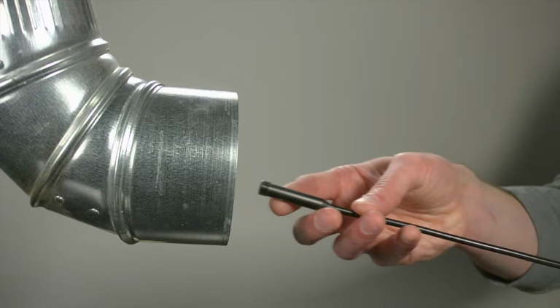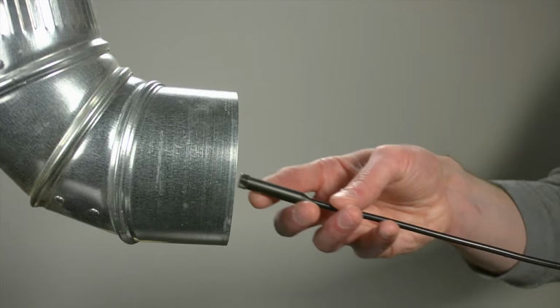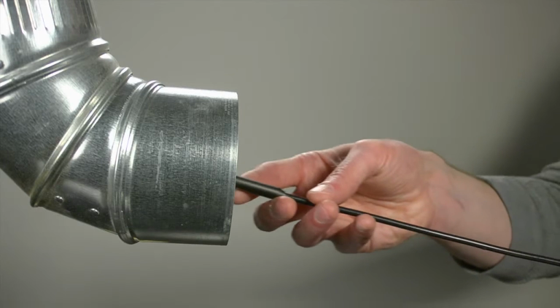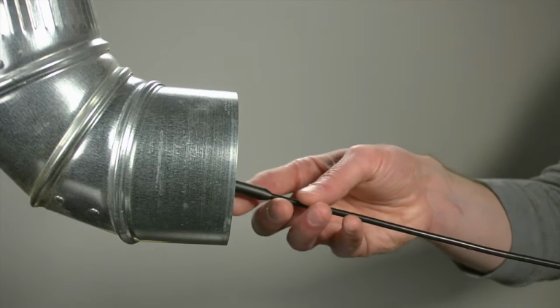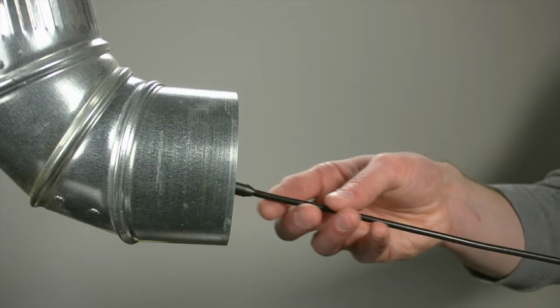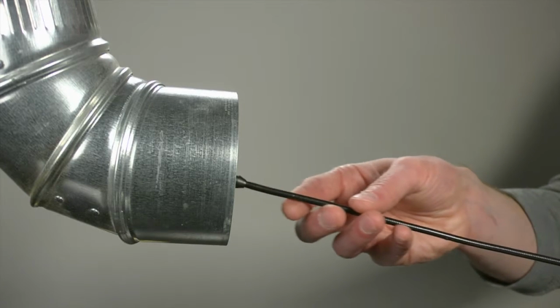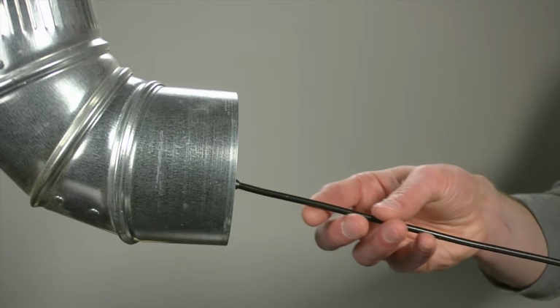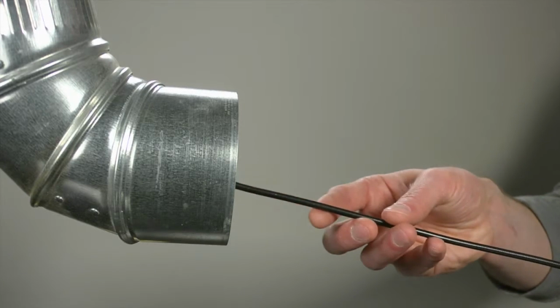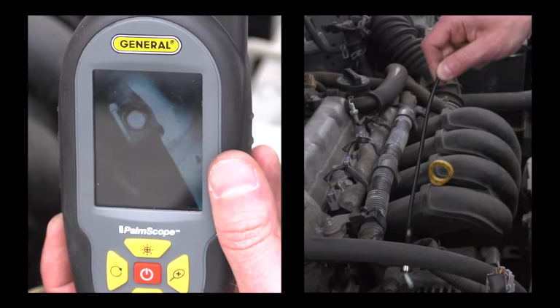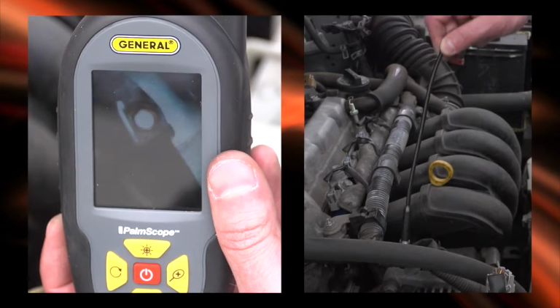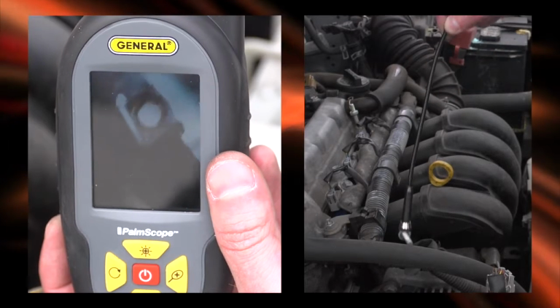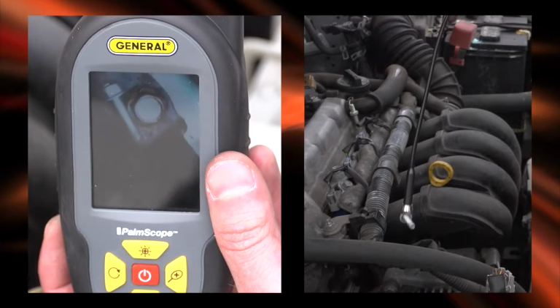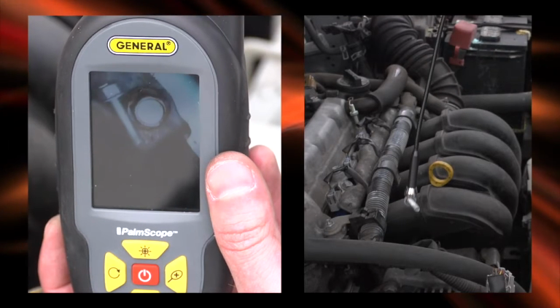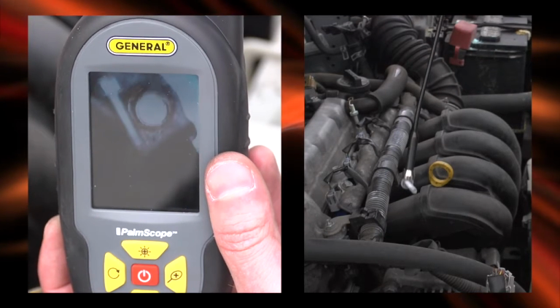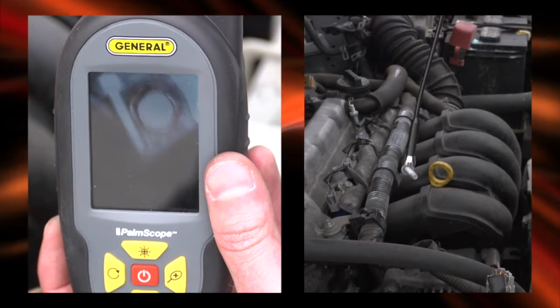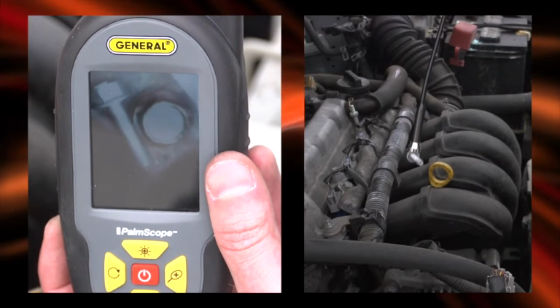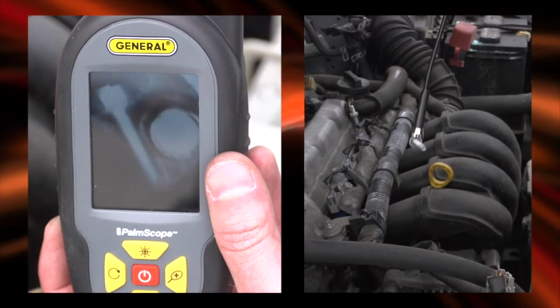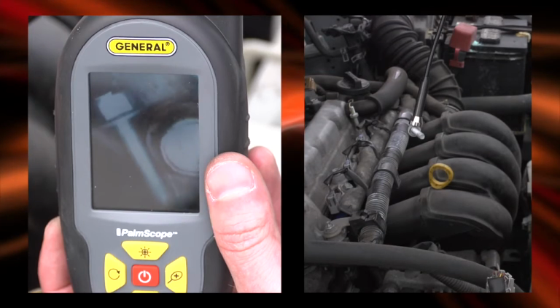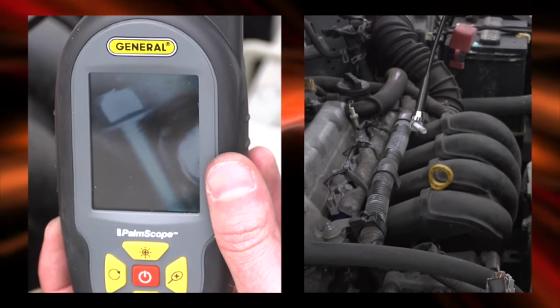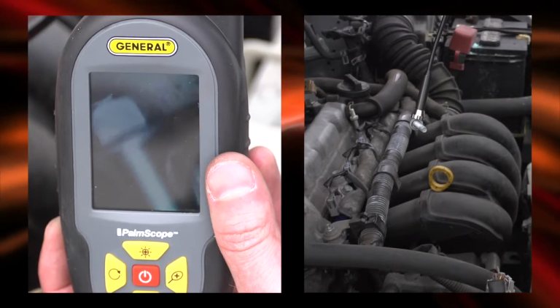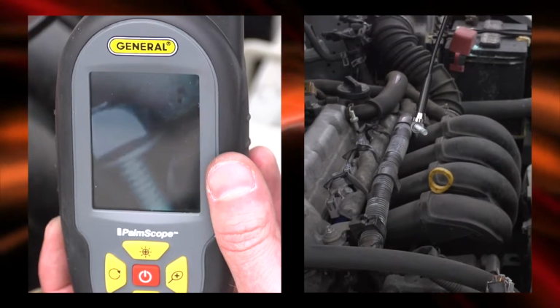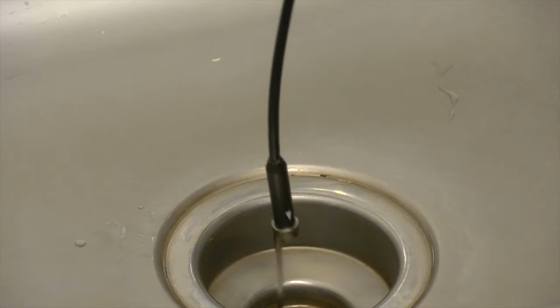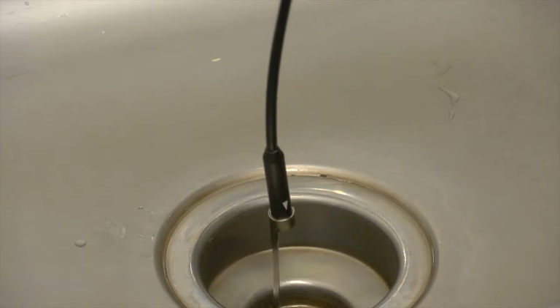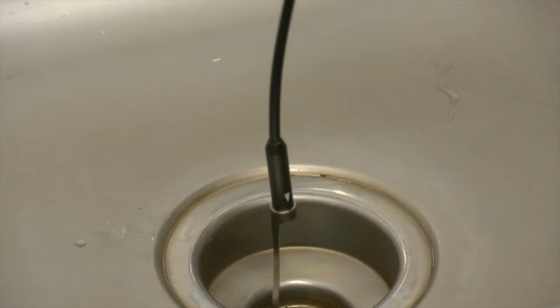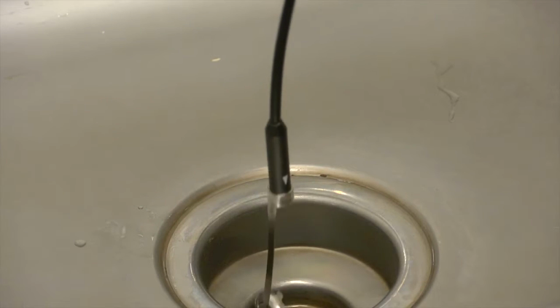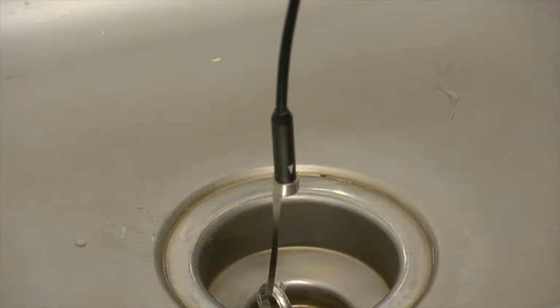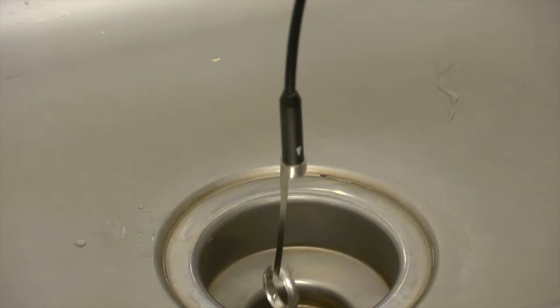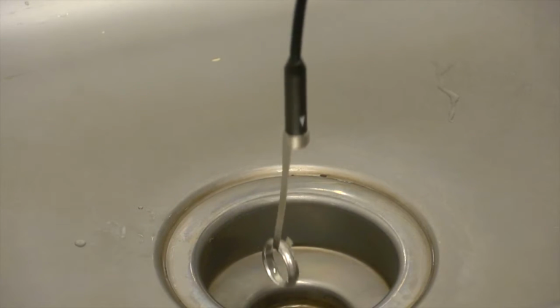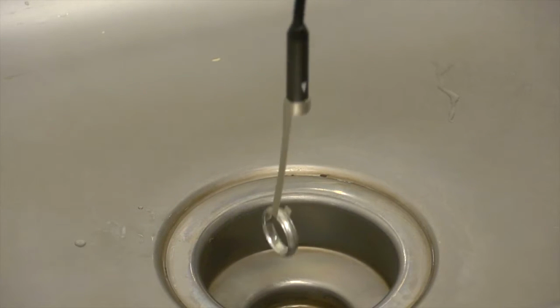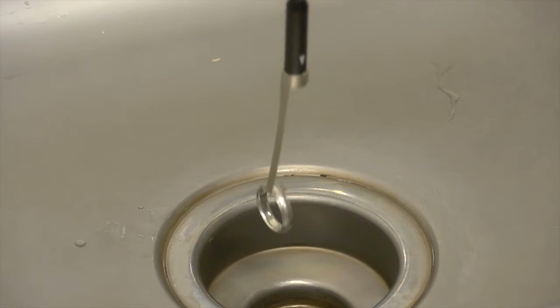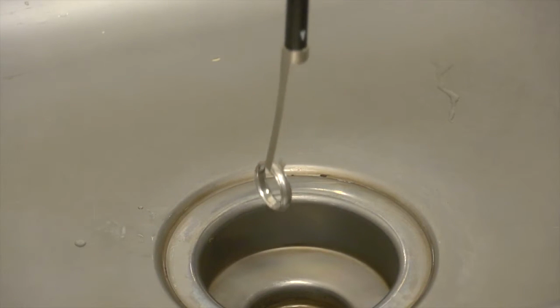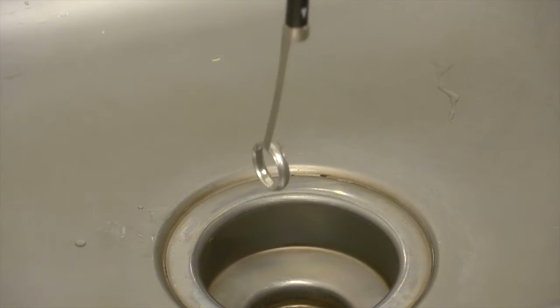Look around corners. Retrieve small metal objects. Retrieve a lost ring from a drain.